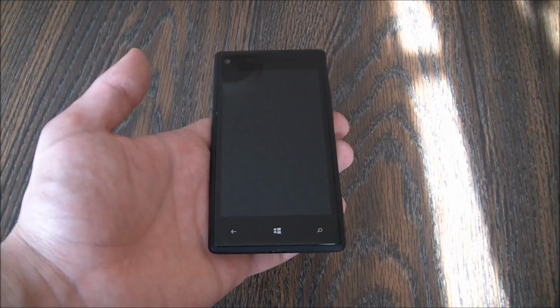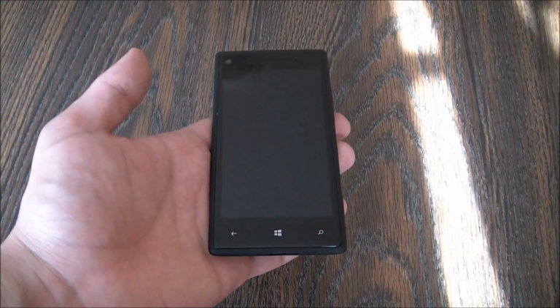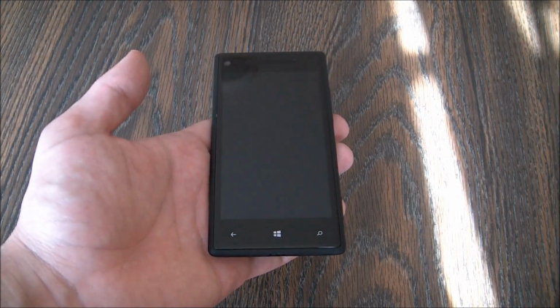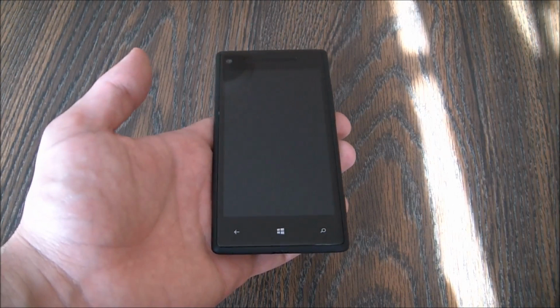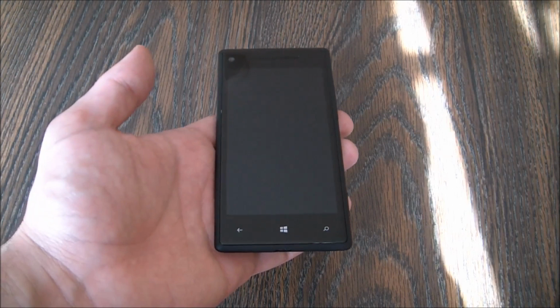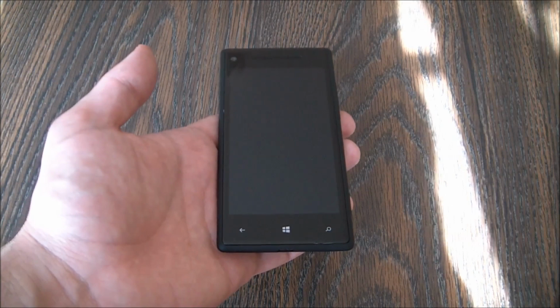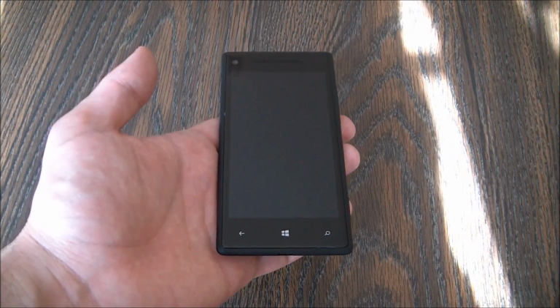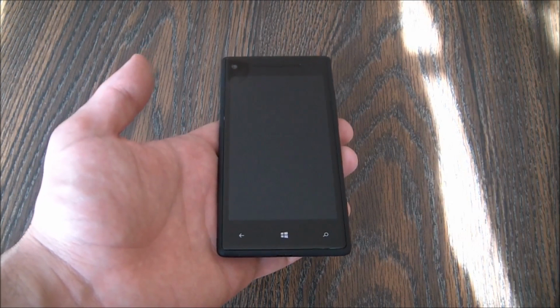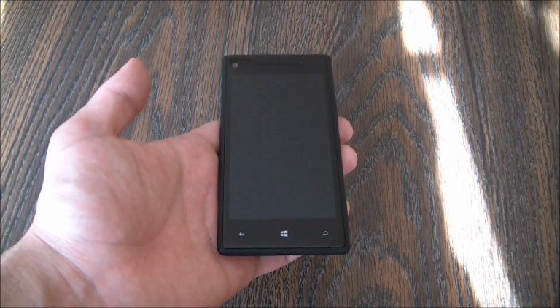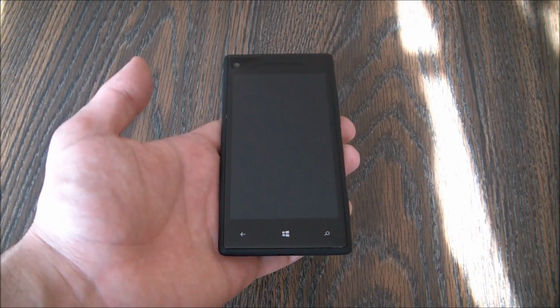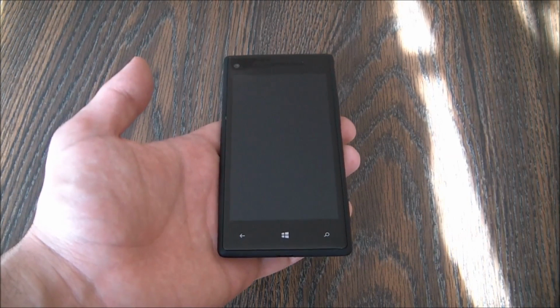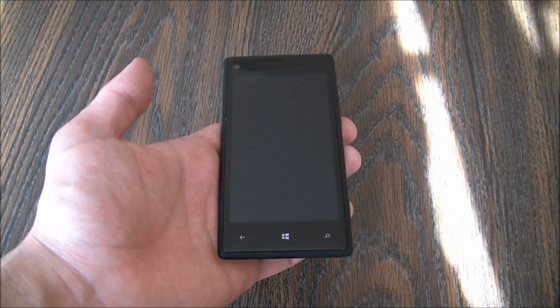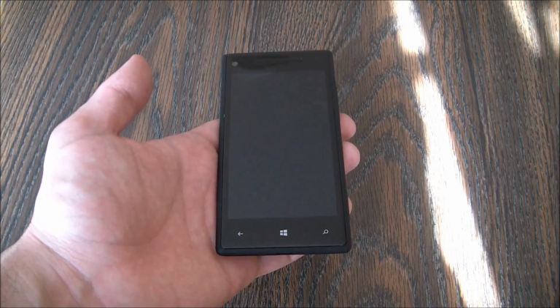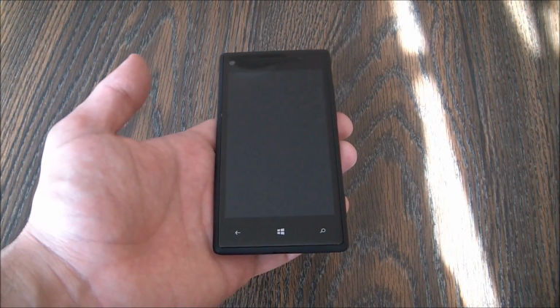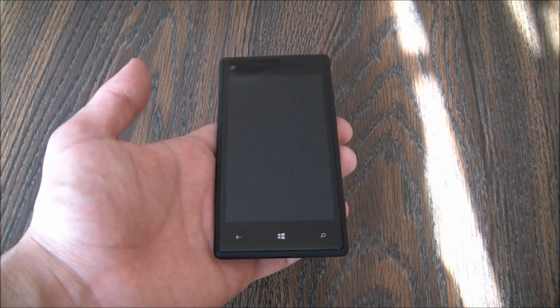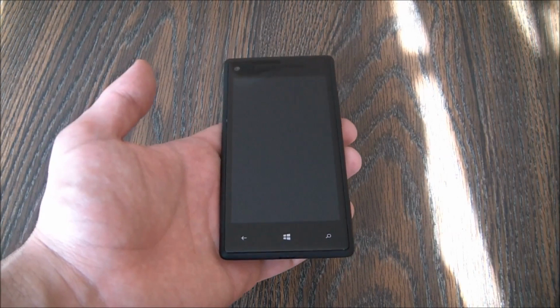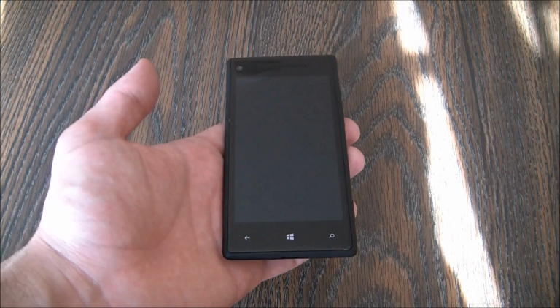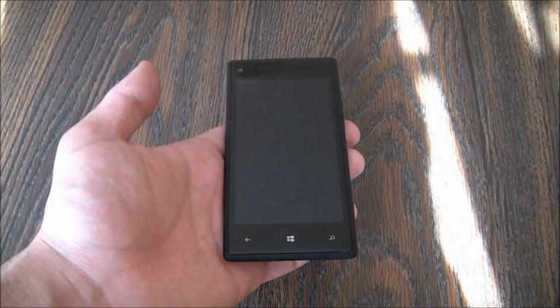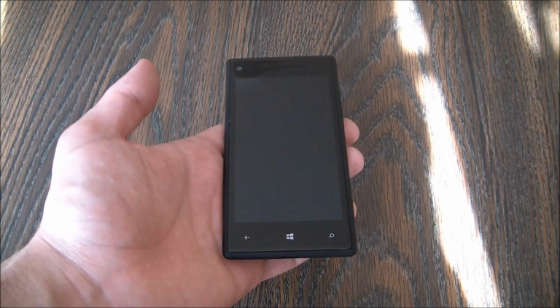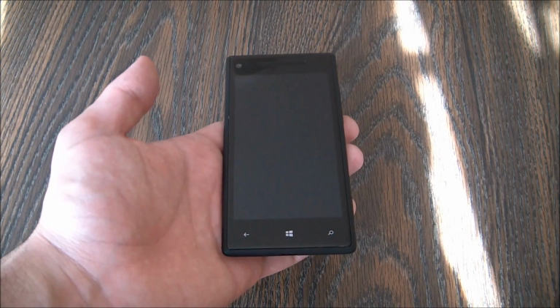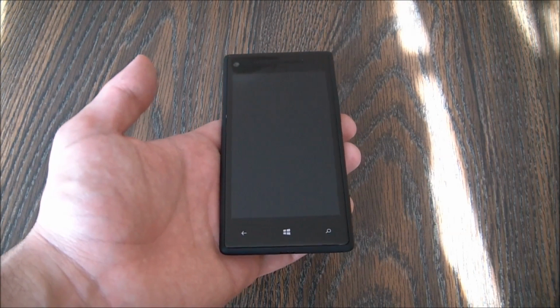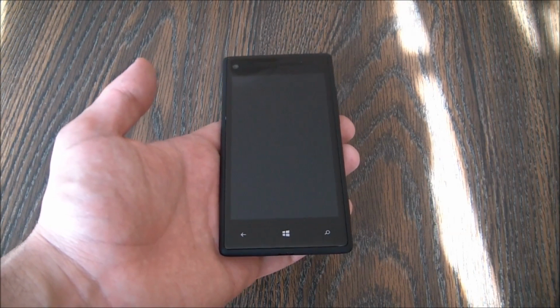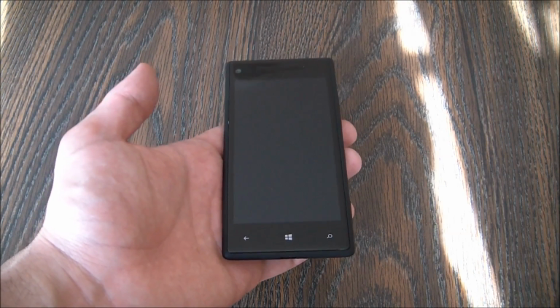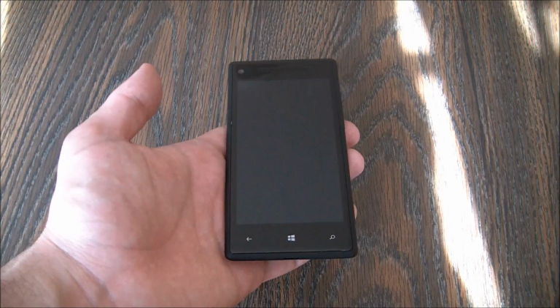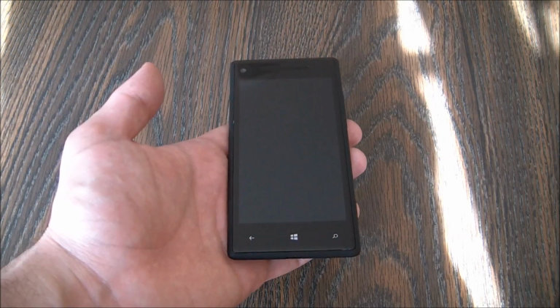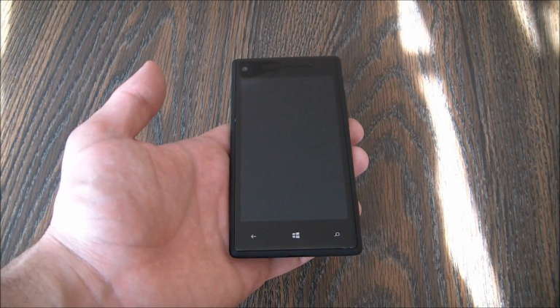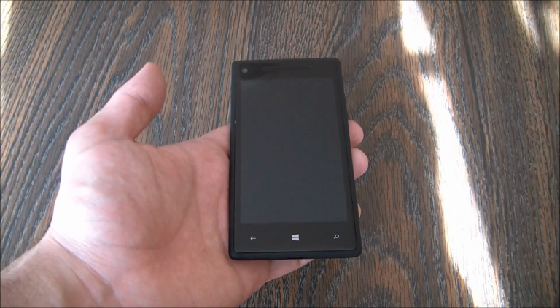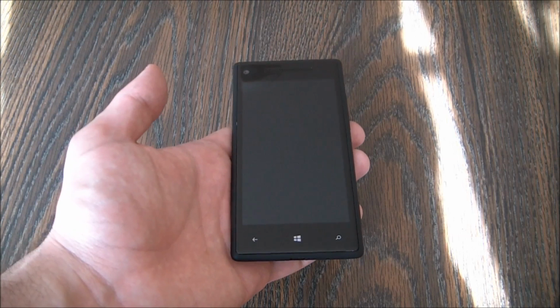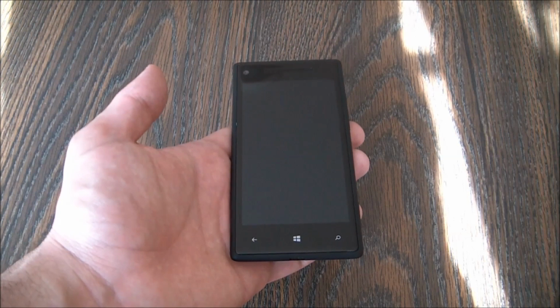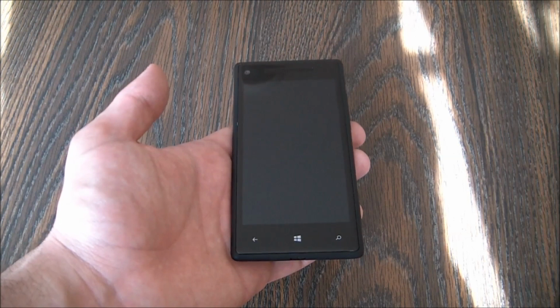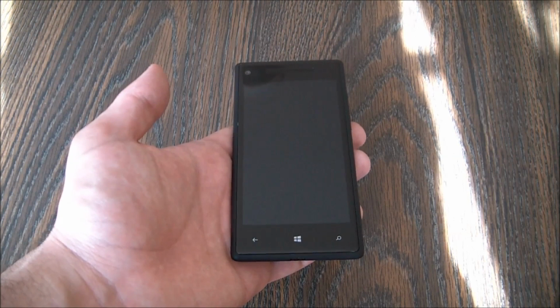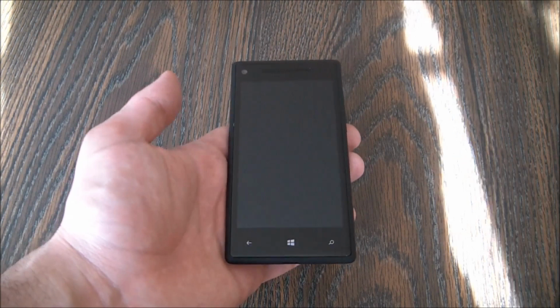In this tutorial I'm going to show you how to restore an HTC 8X smartphone to factory settings.